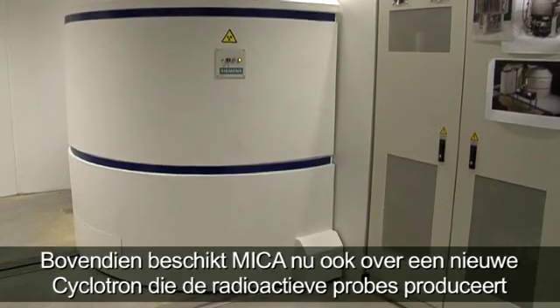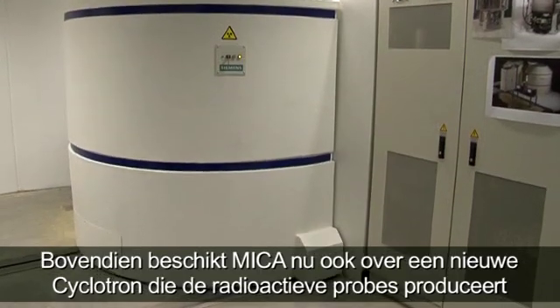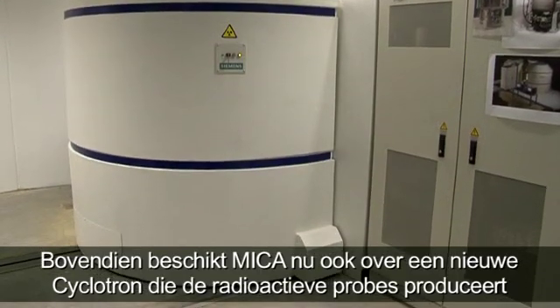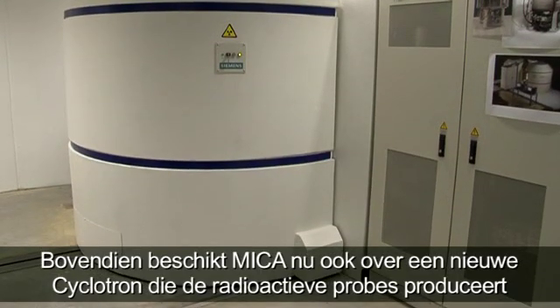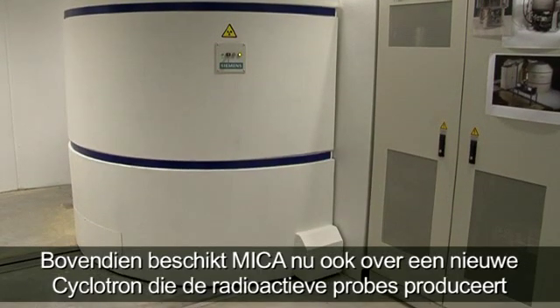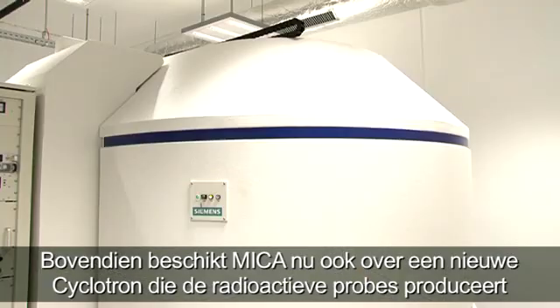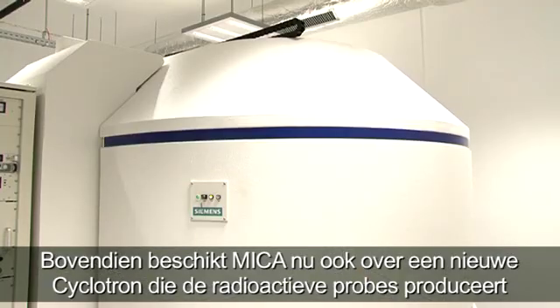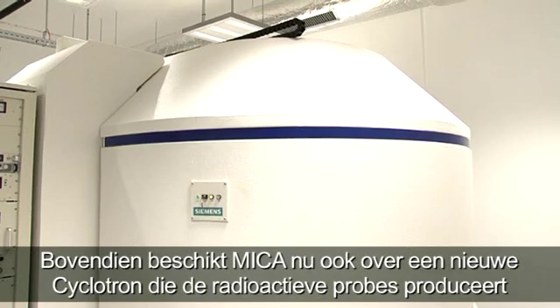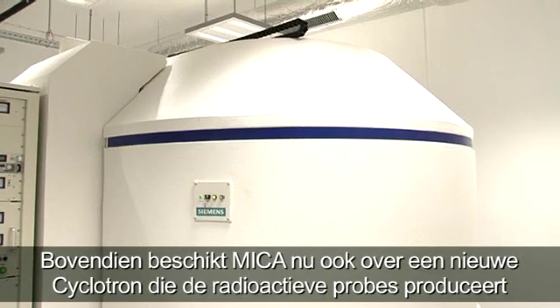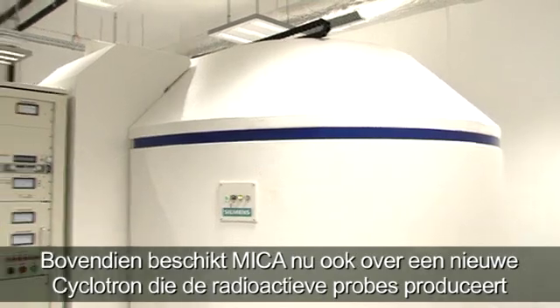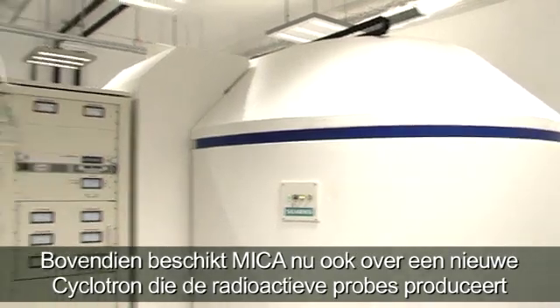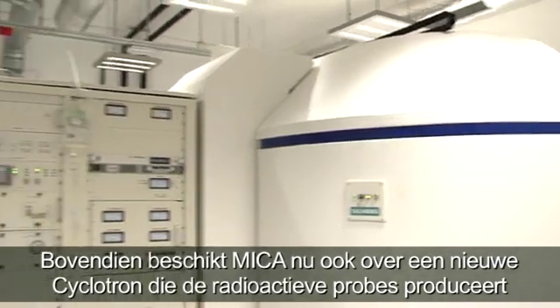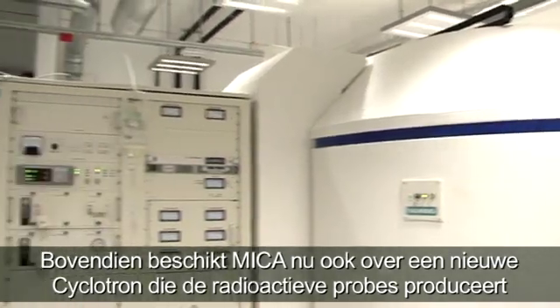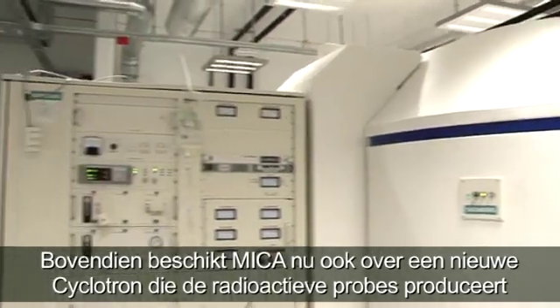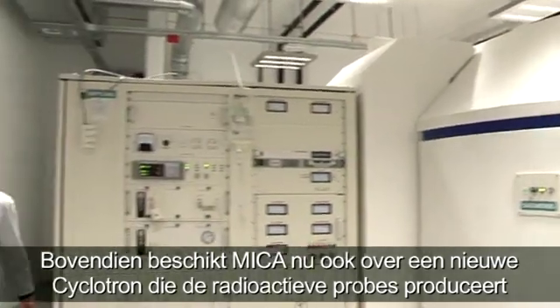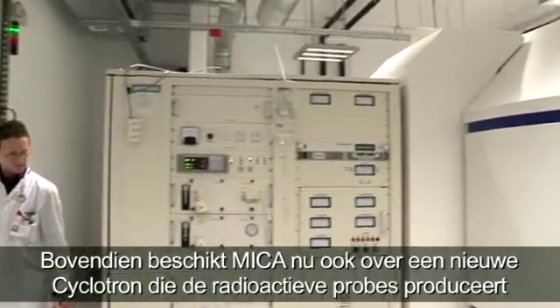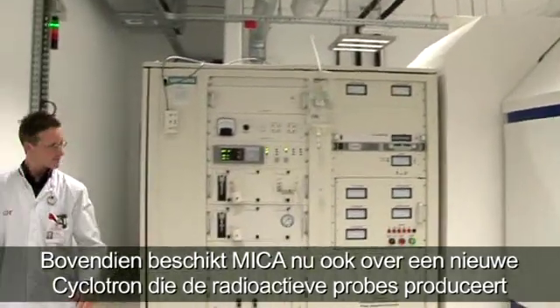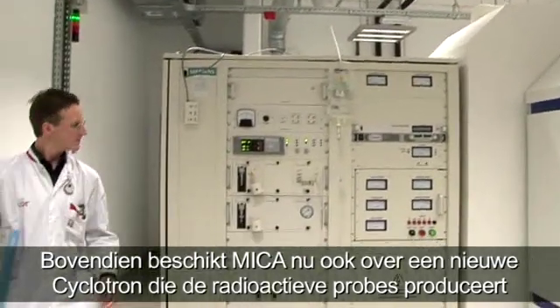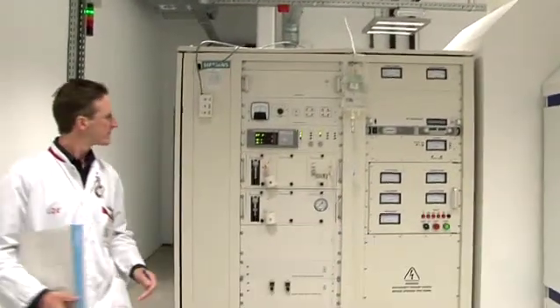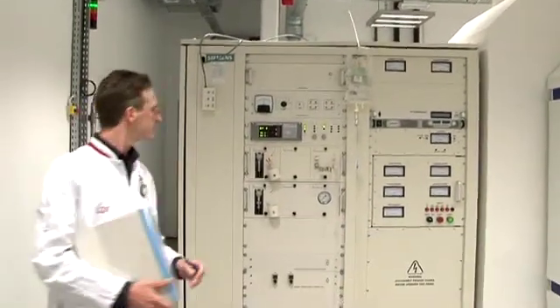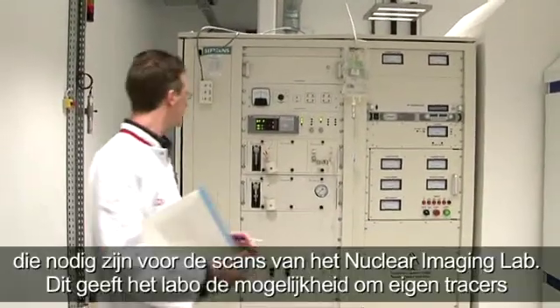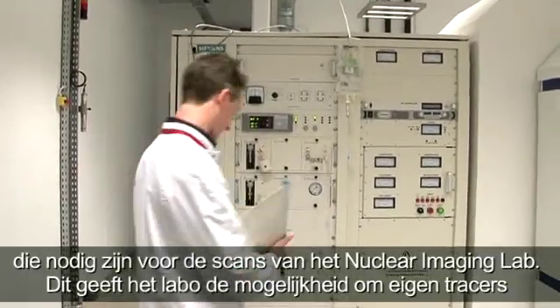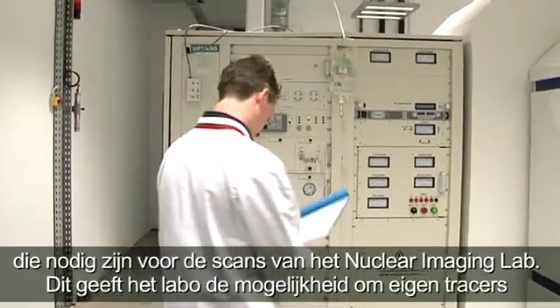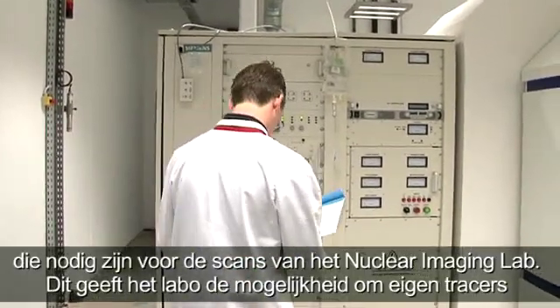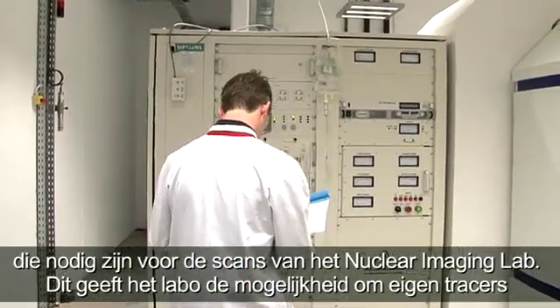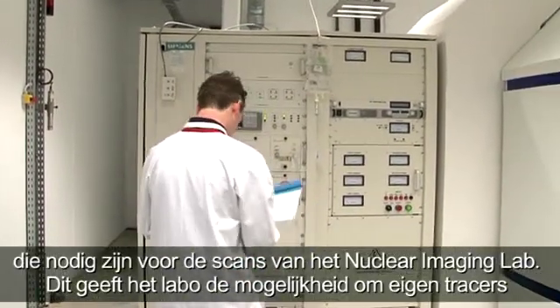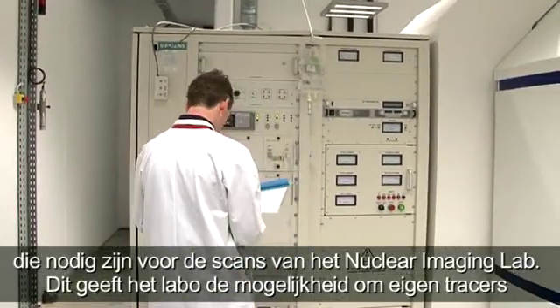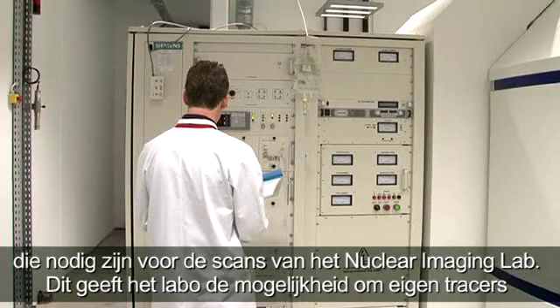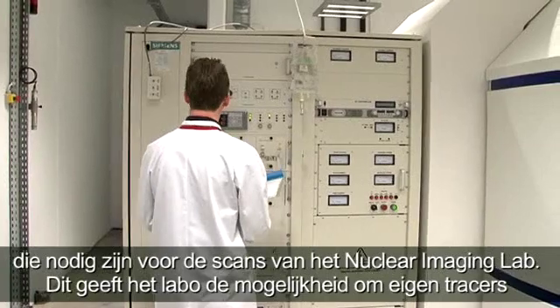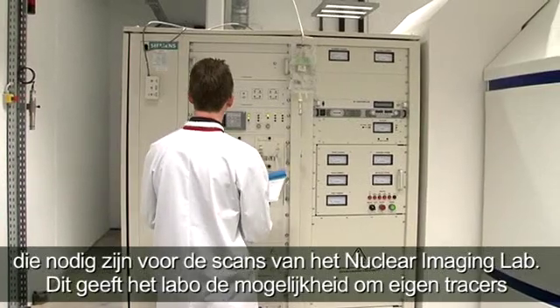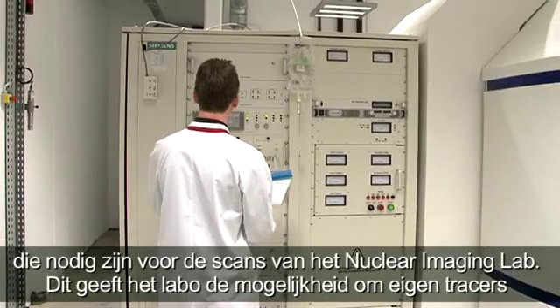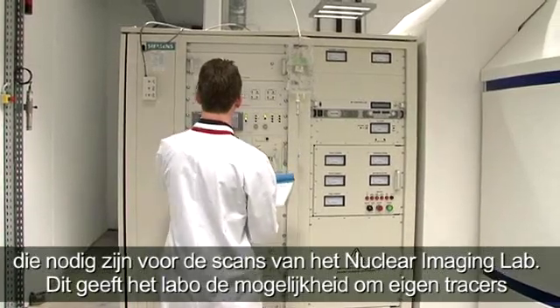Furthermore, MICA now also has a new cyclotron, which provides the radioactive probes needed for the scans of the nuclear imaging lab.